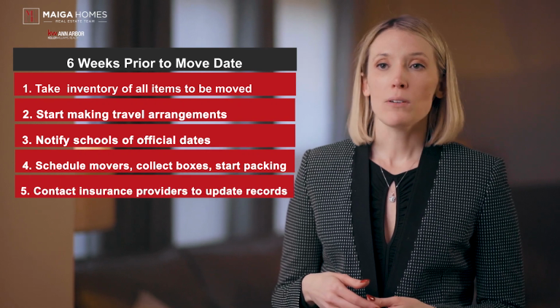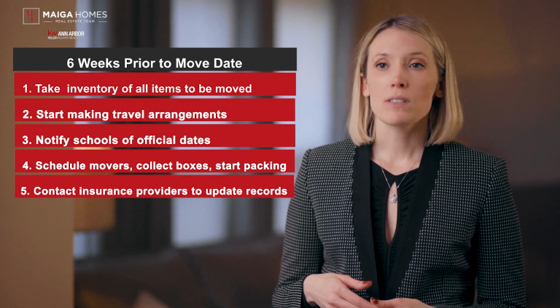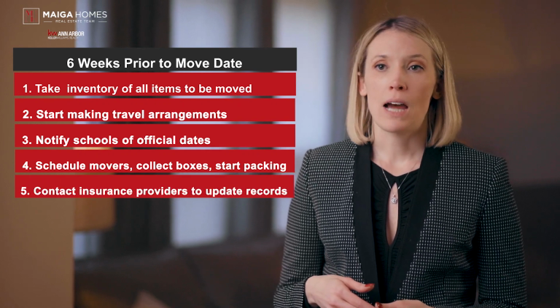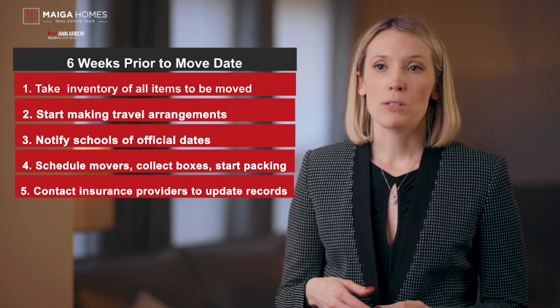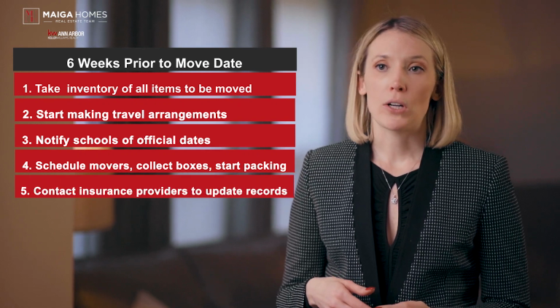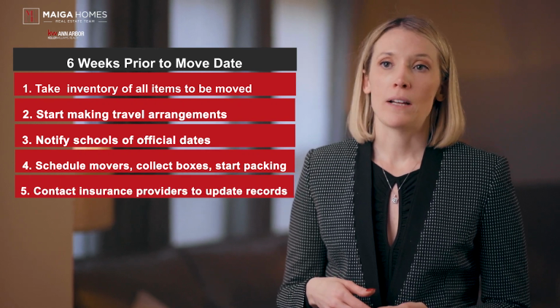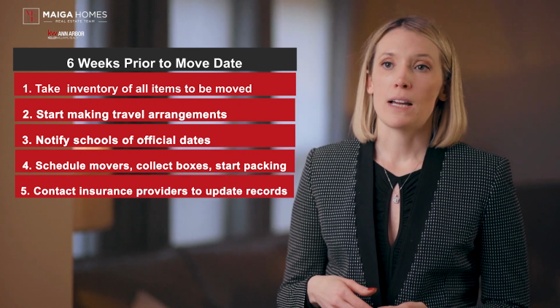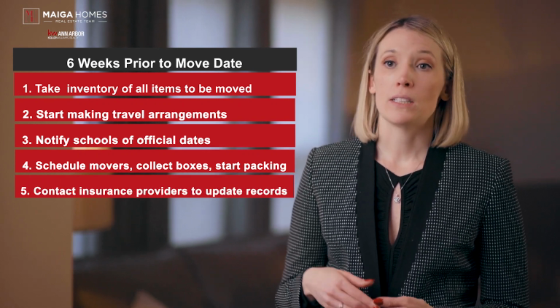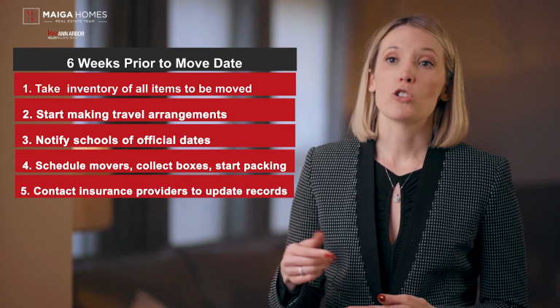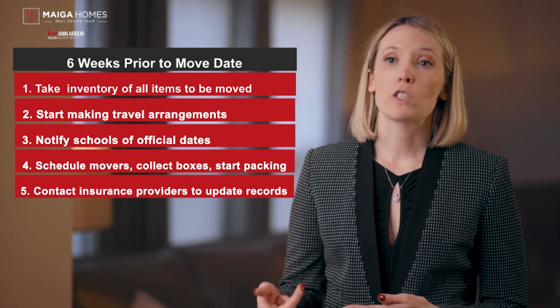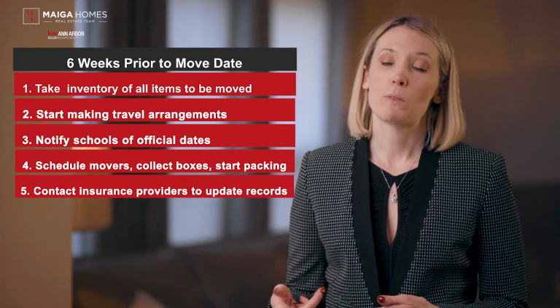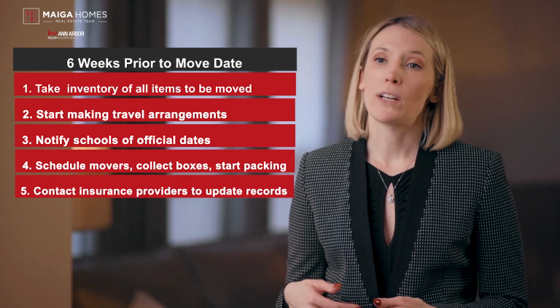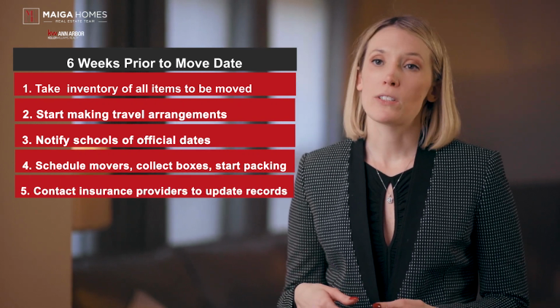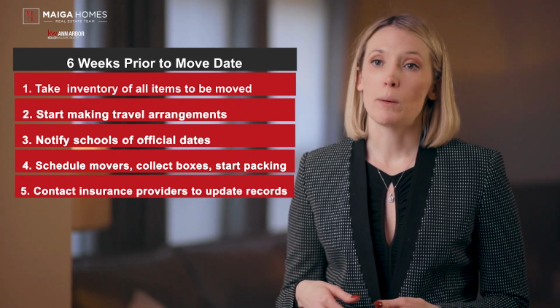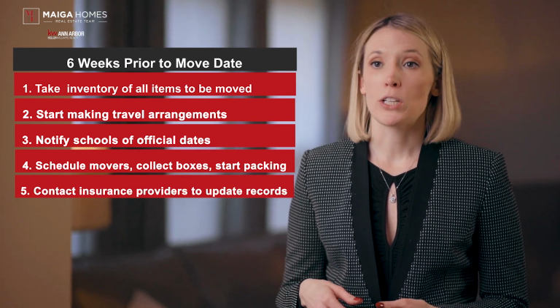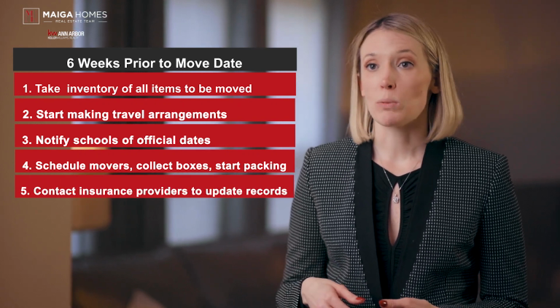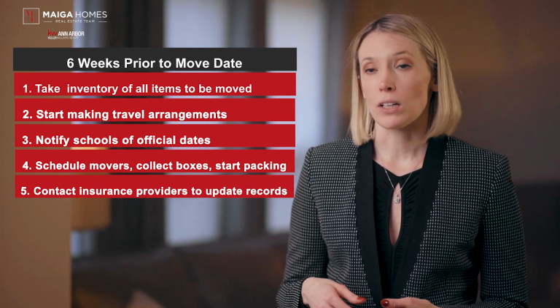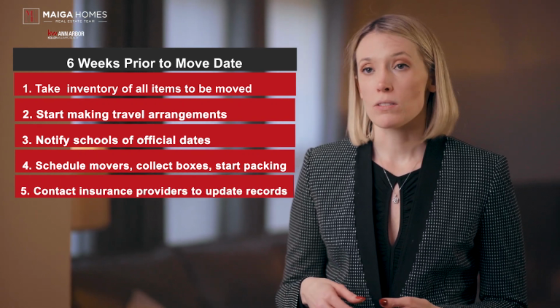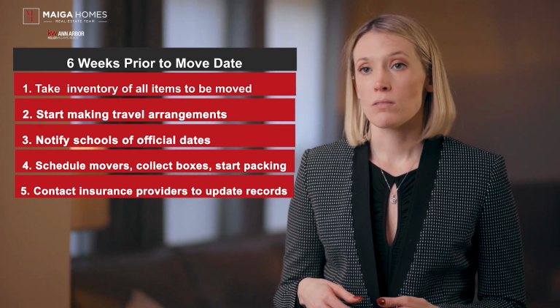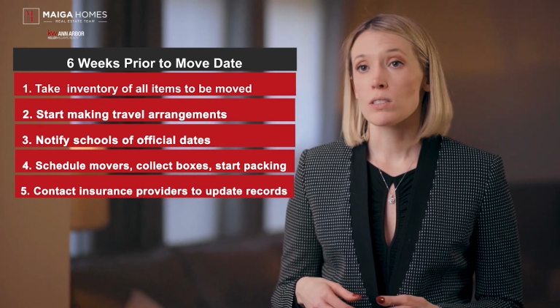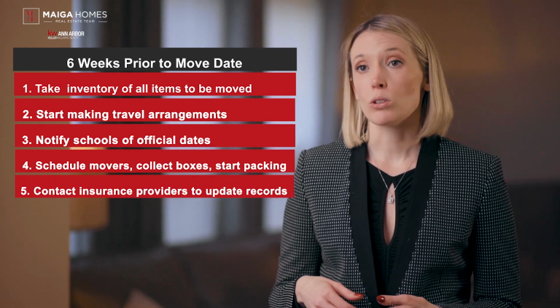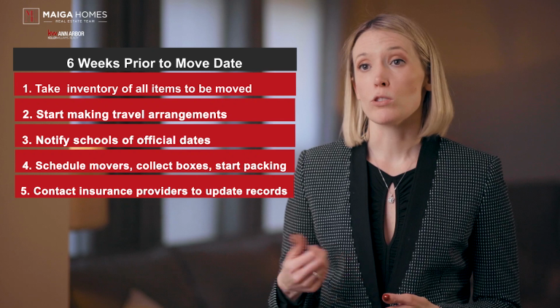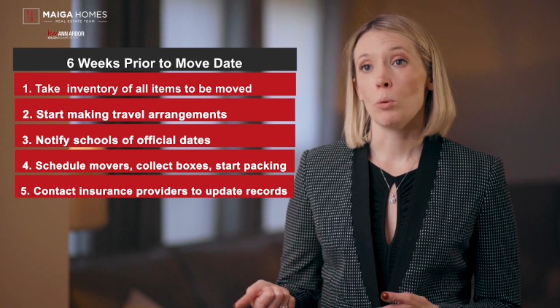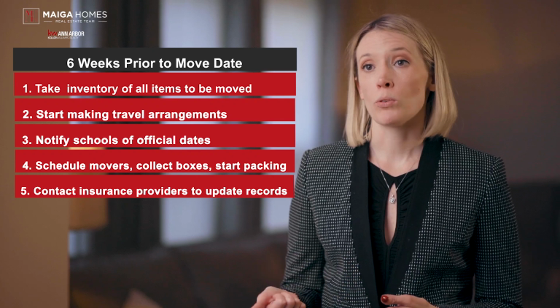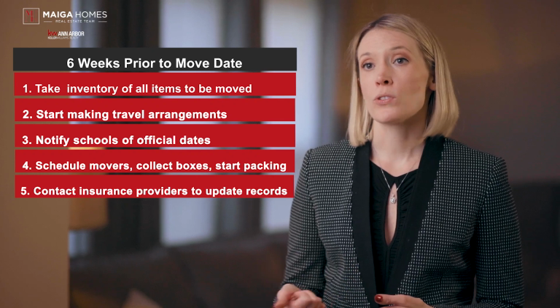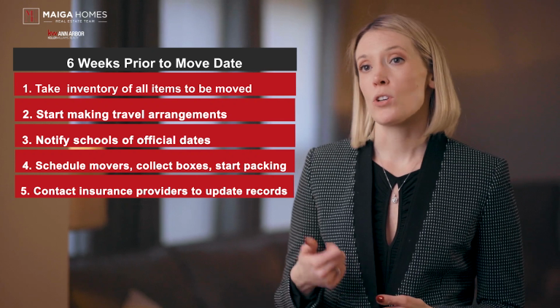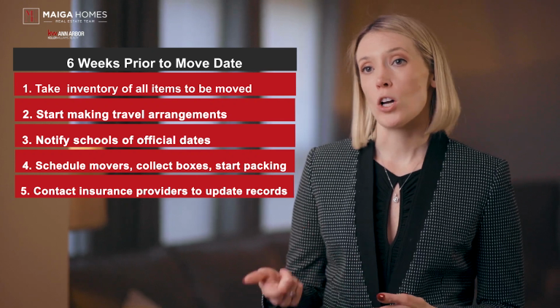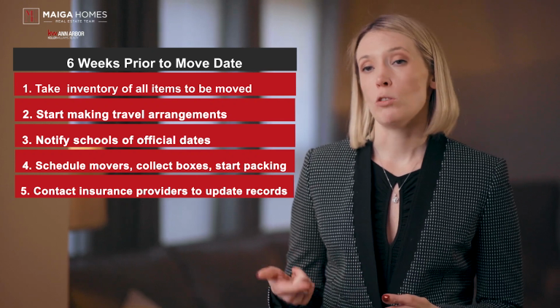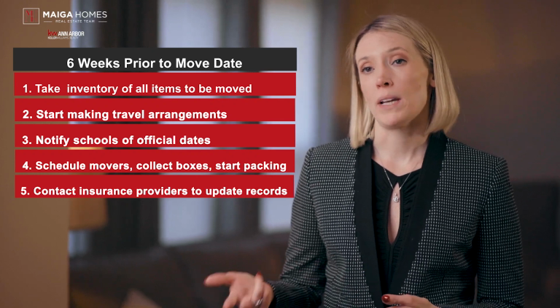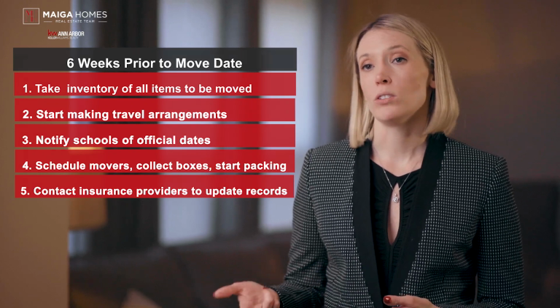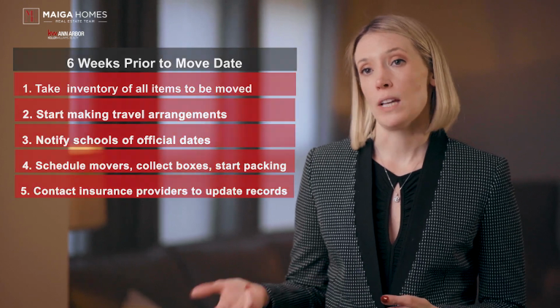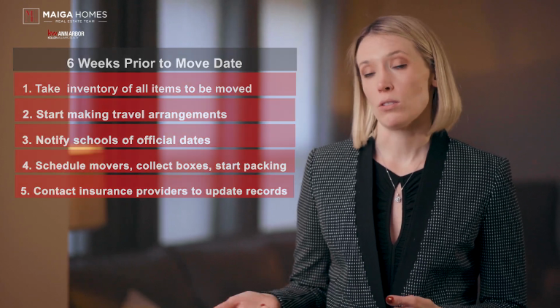Now is the time to start contacting insurance providers to update your records. This includes homeowners, auto, medical, and dental.